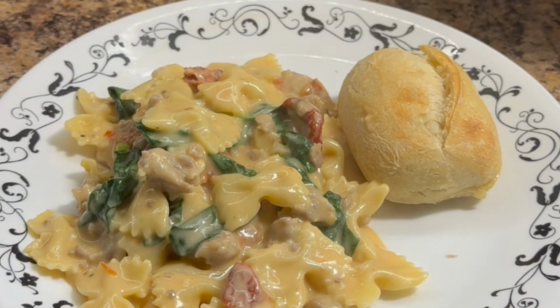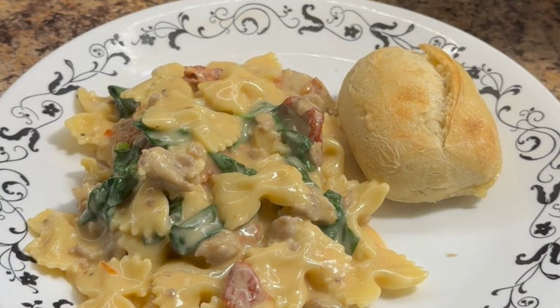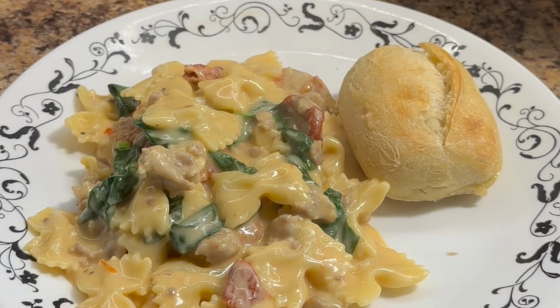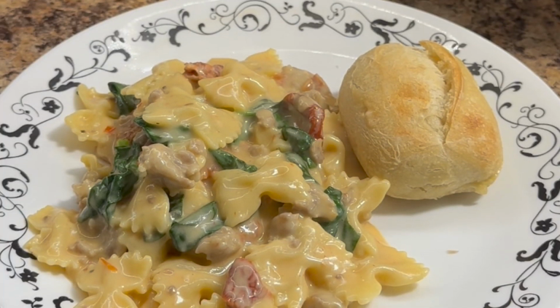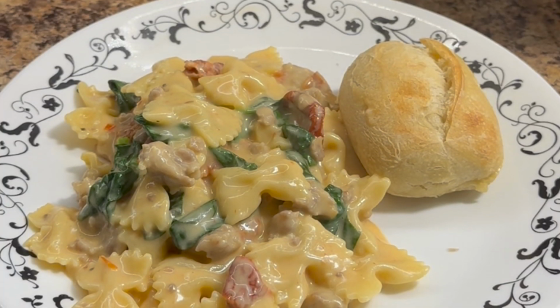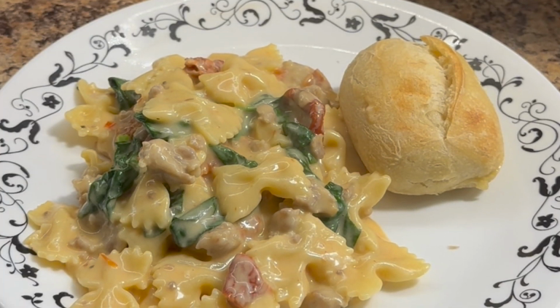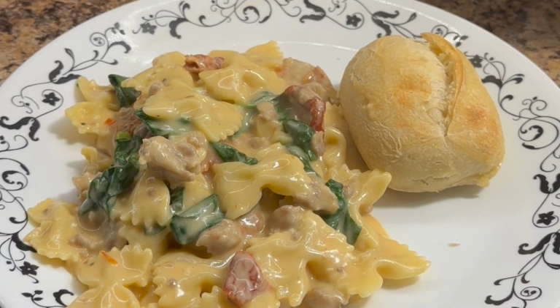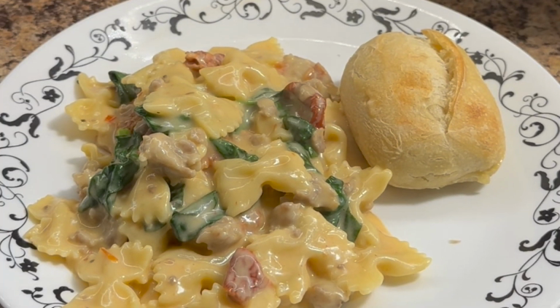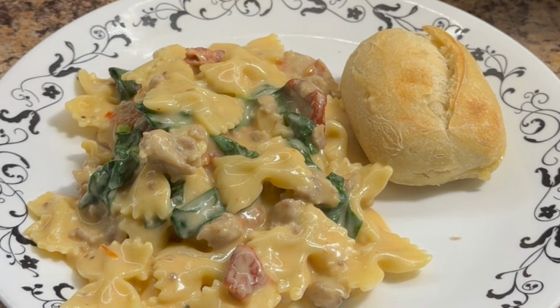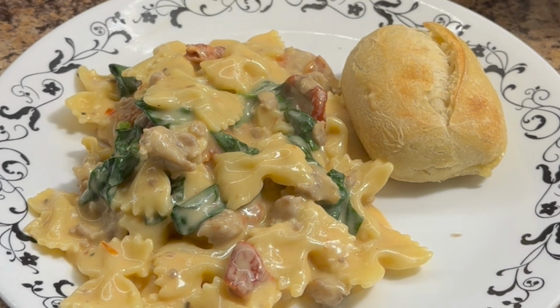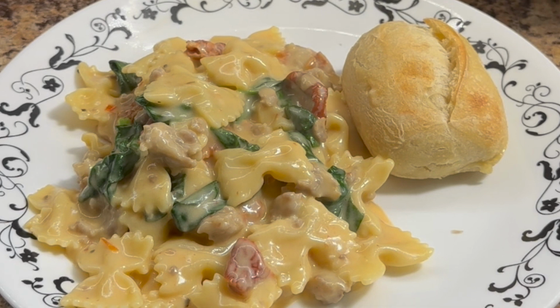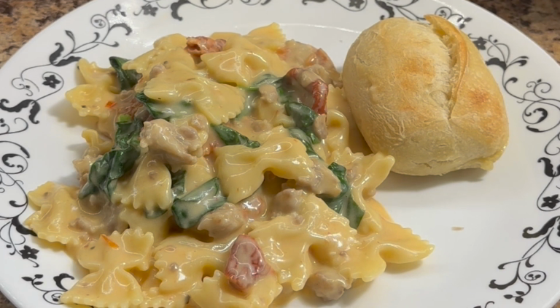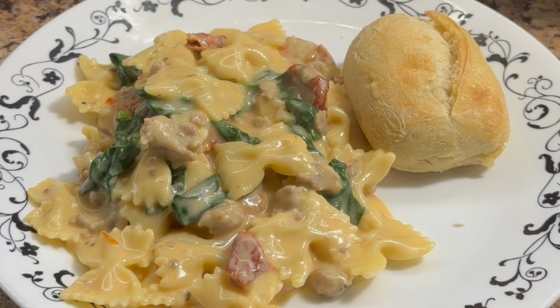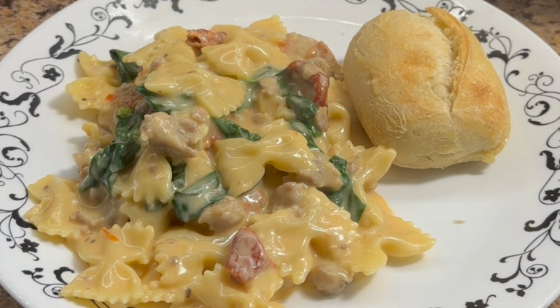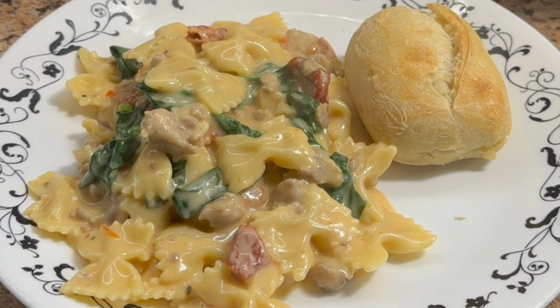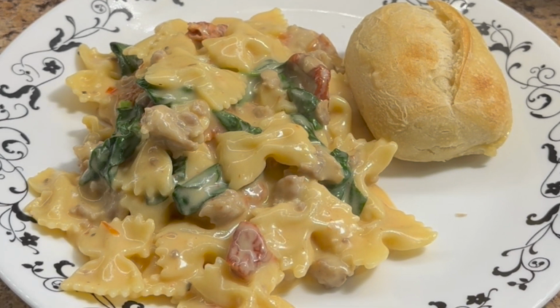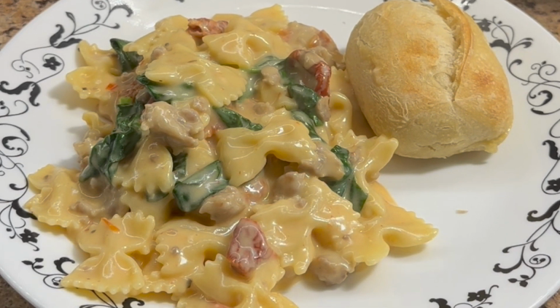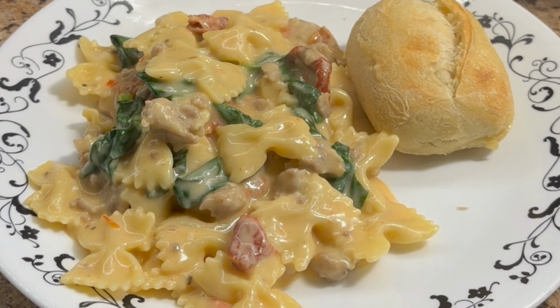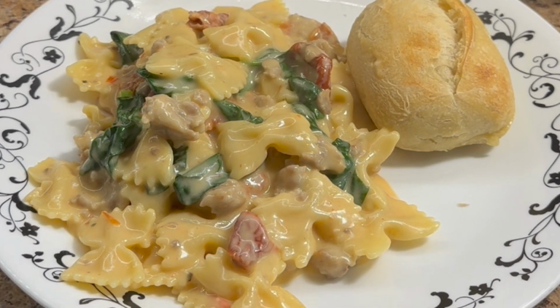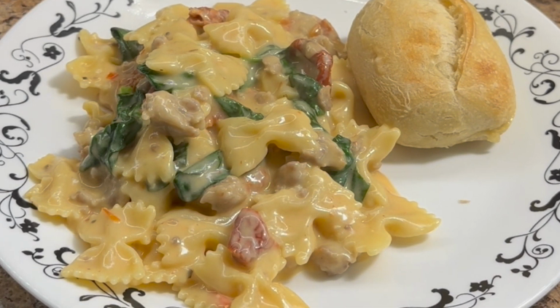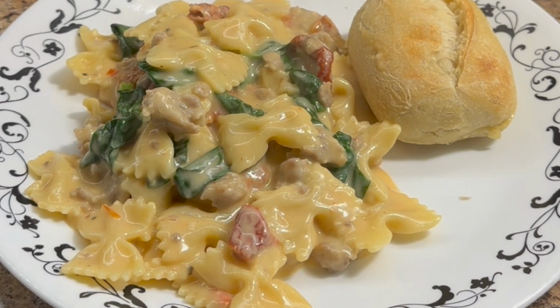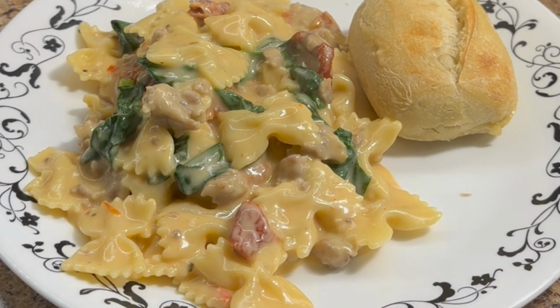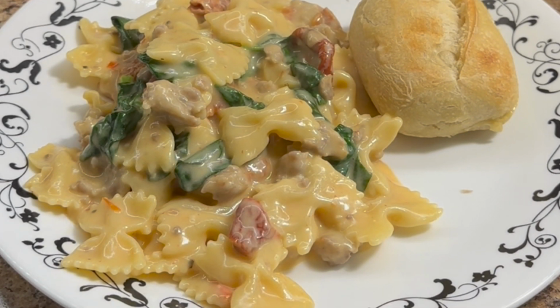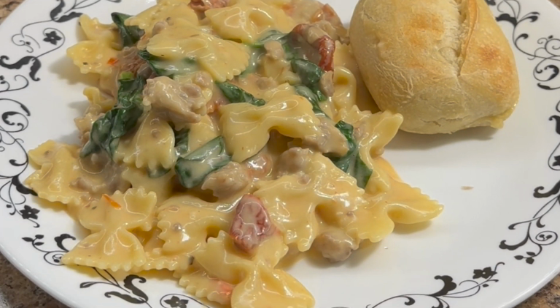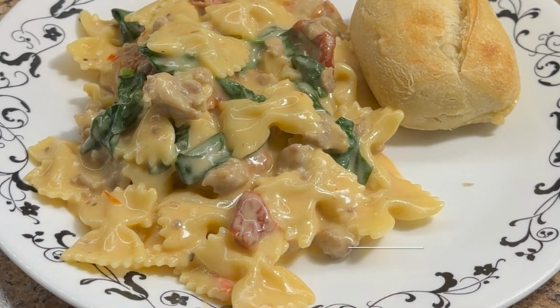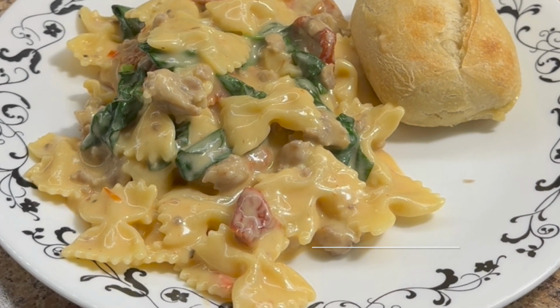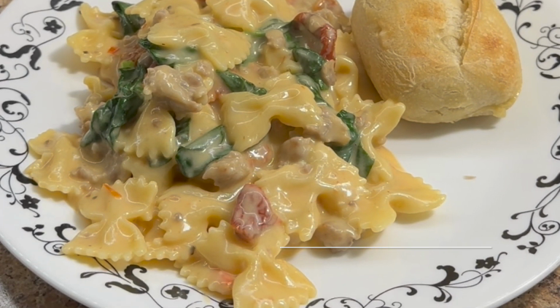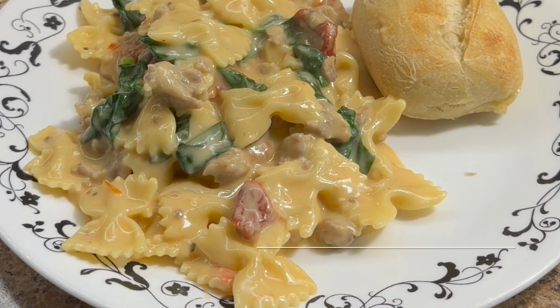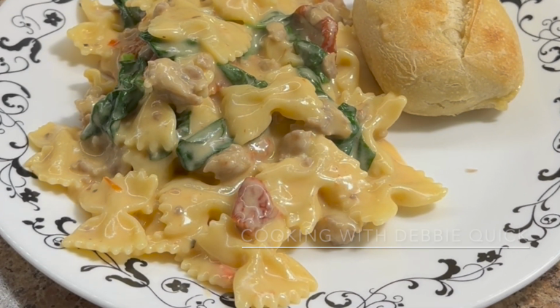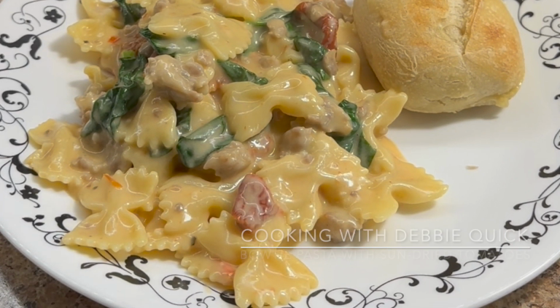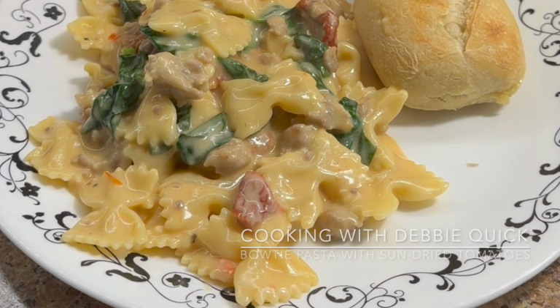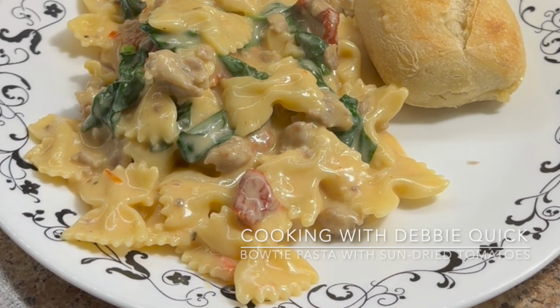Dinner is served — it looks amazing, and the best part is that it only took less than a half hour to make.